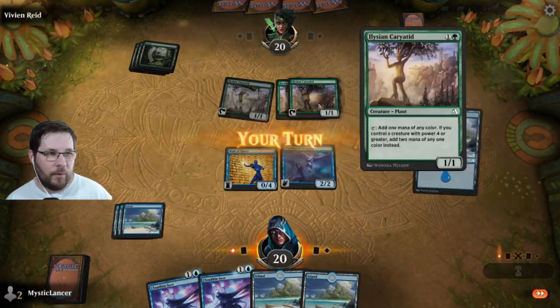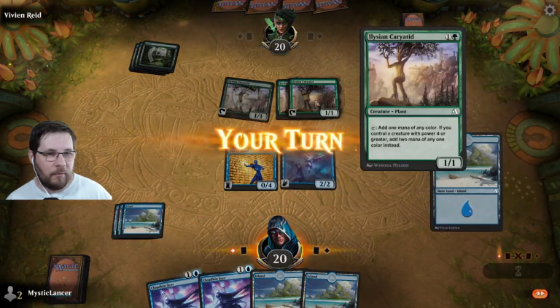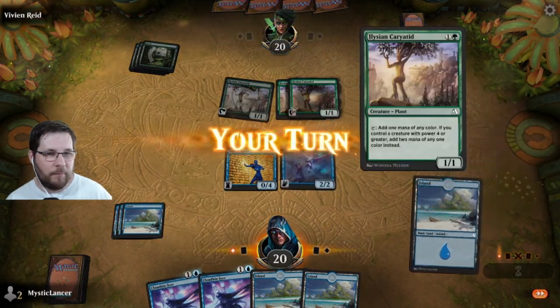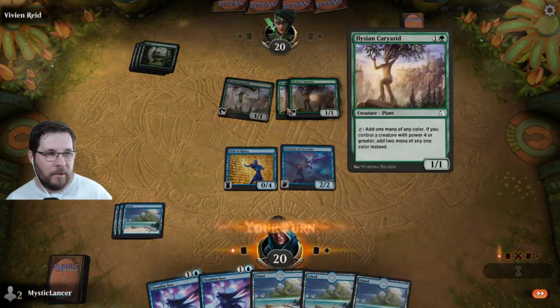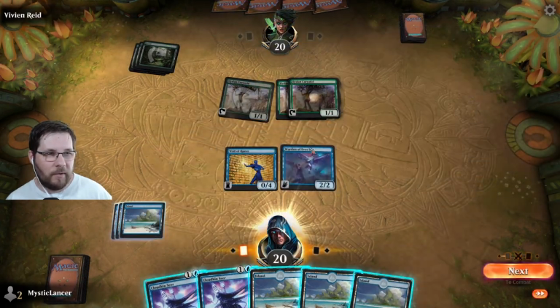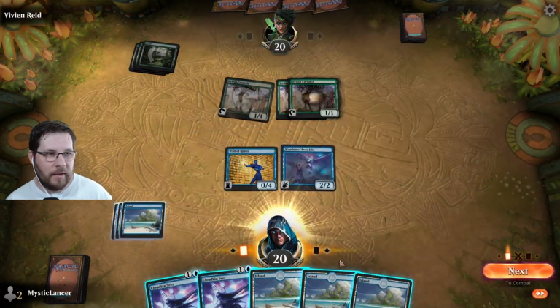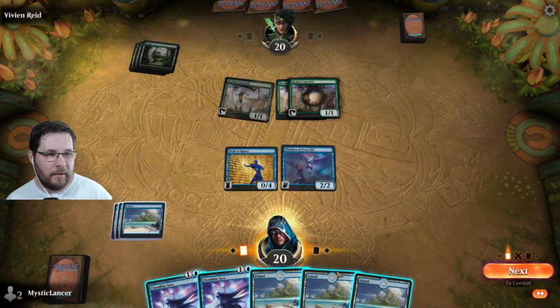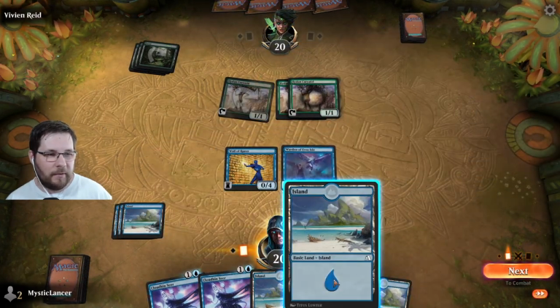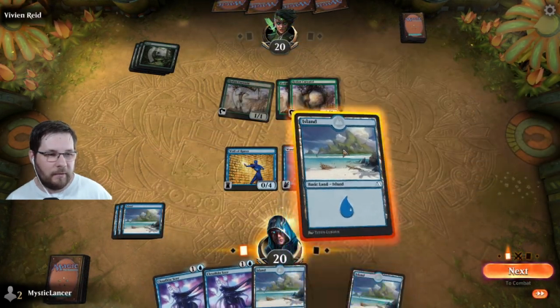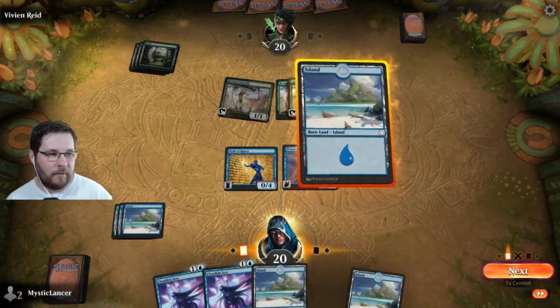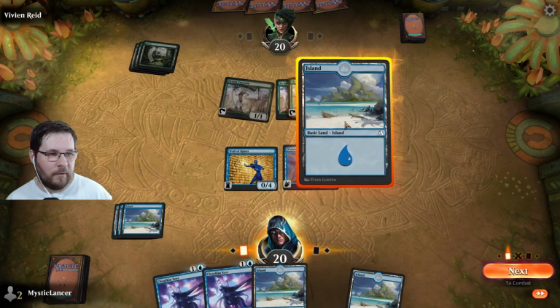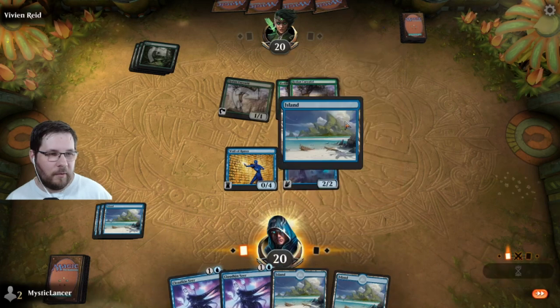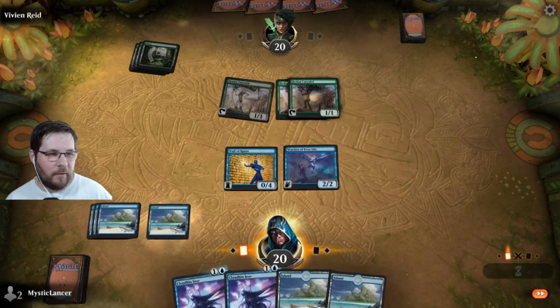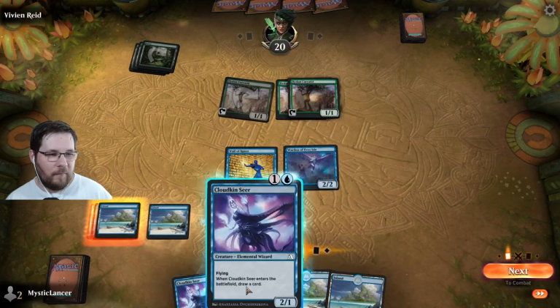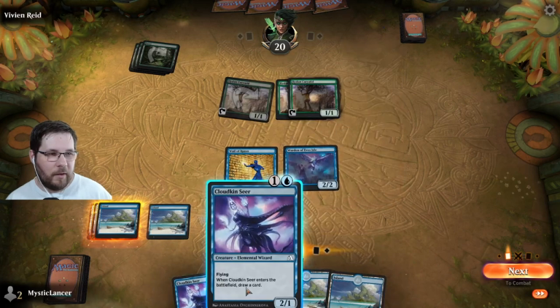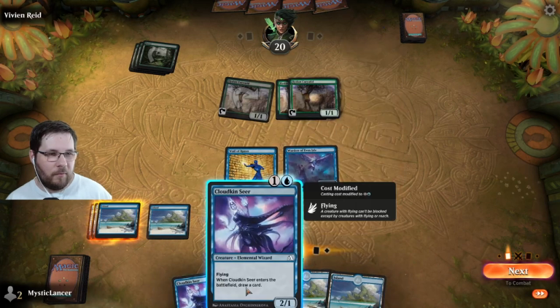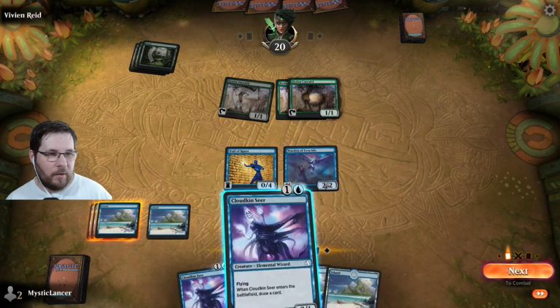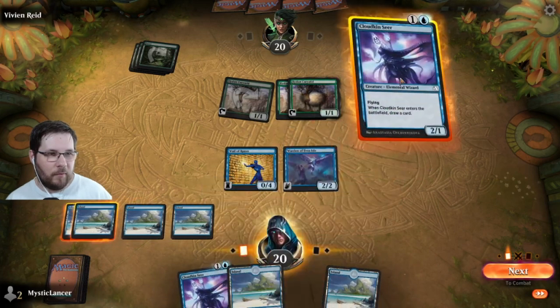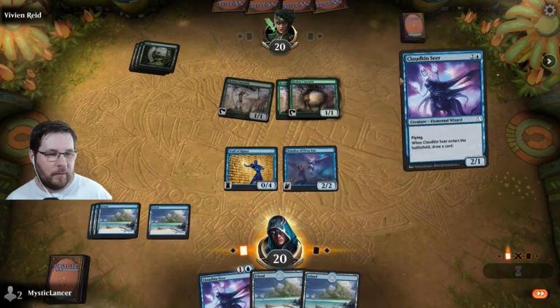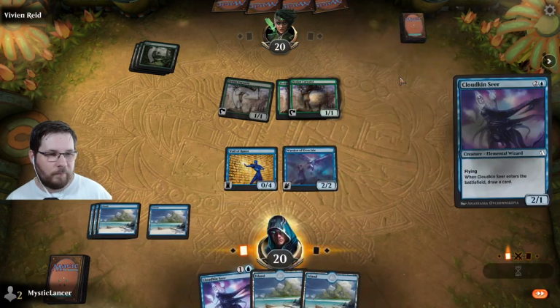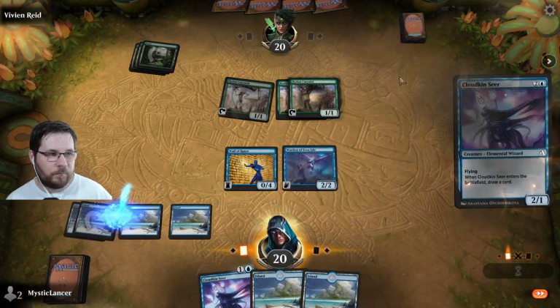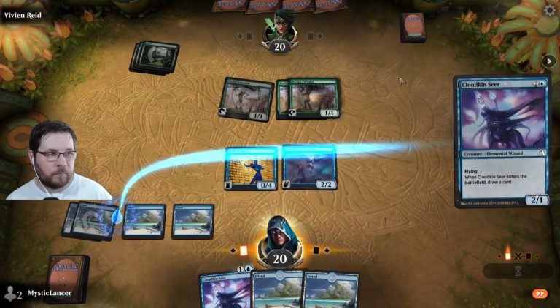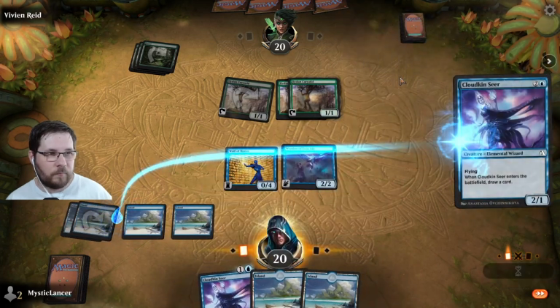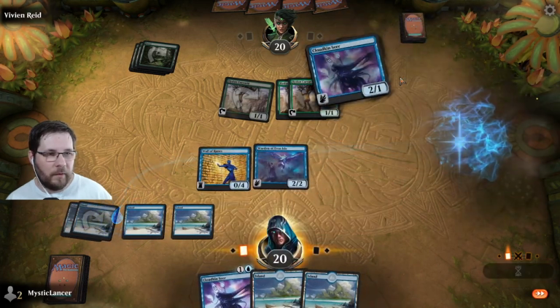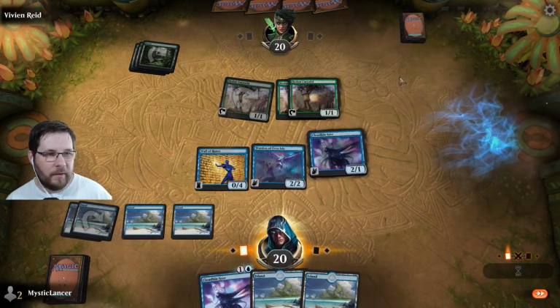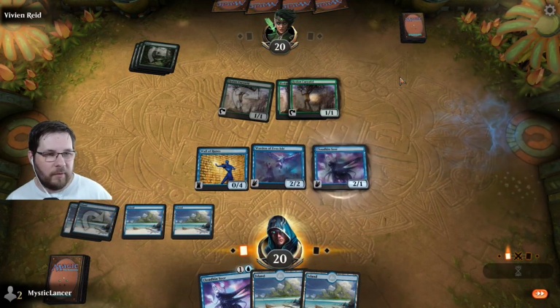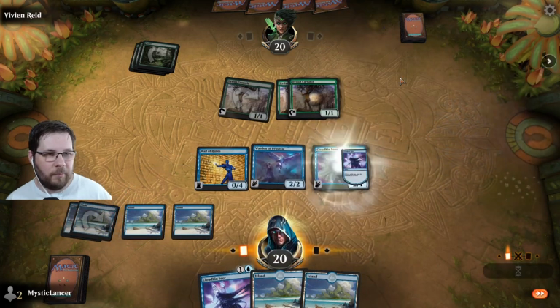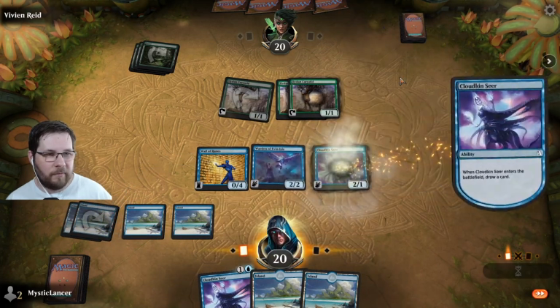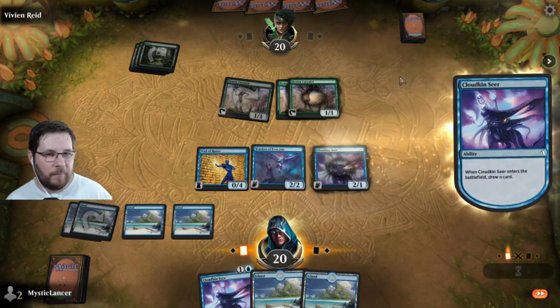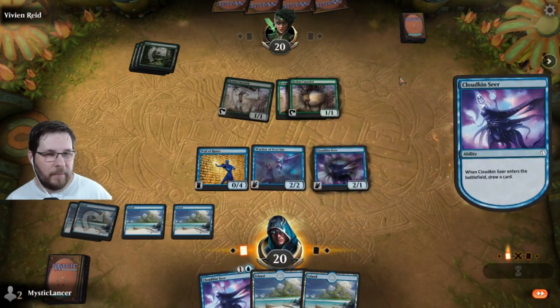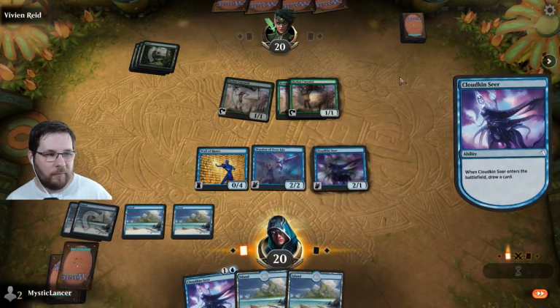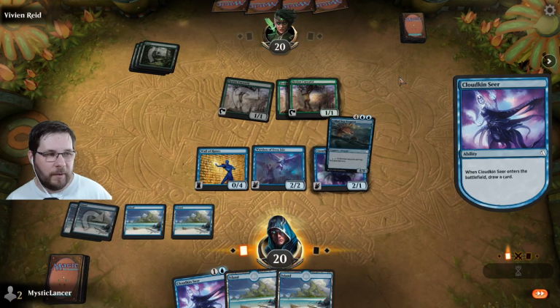Wow, our opponent has a lot of Caryatids. They have a lot going on over there — they can definitely play some big mana spells.